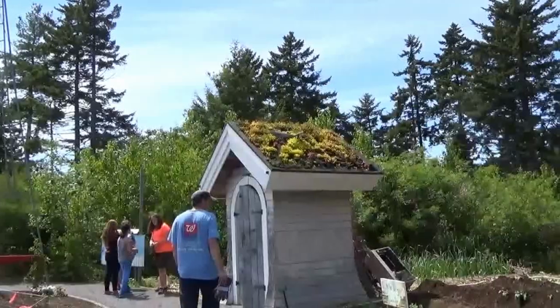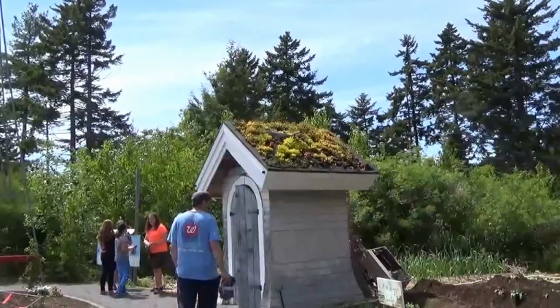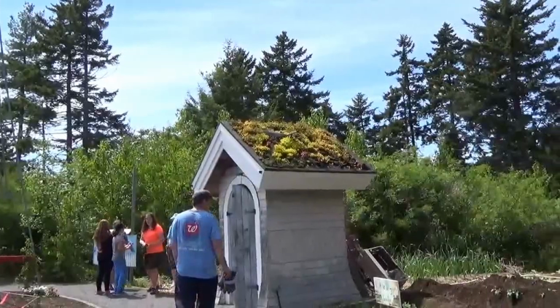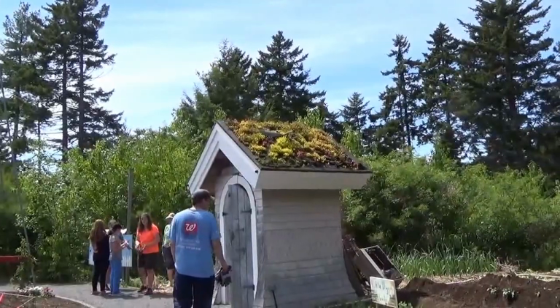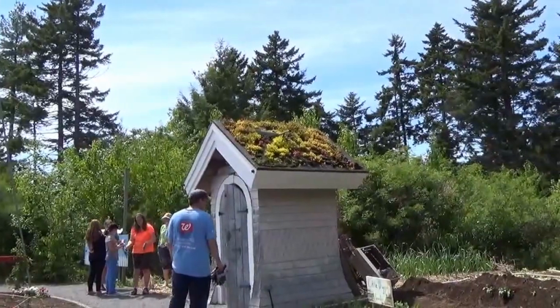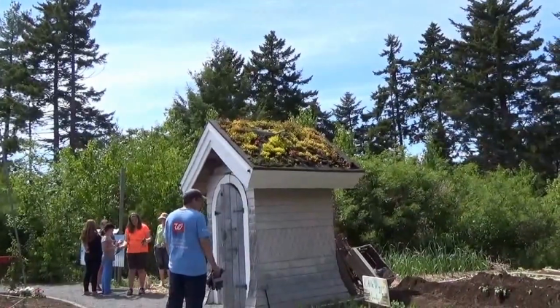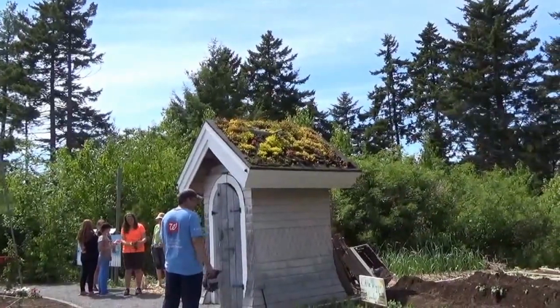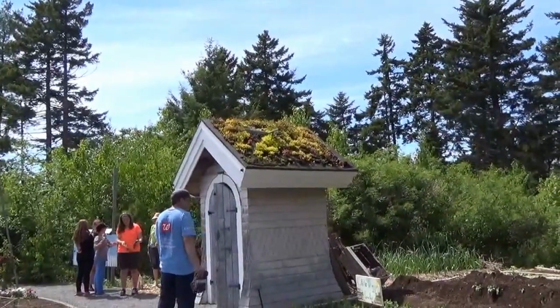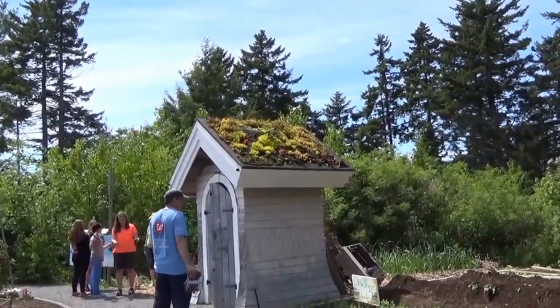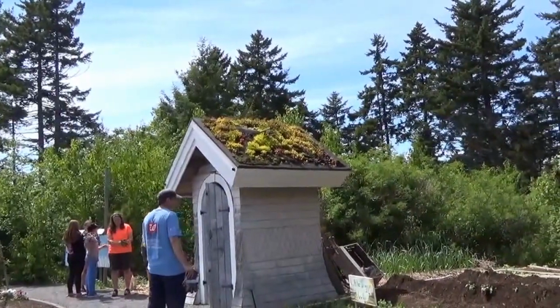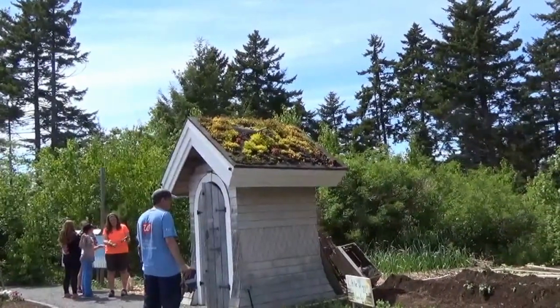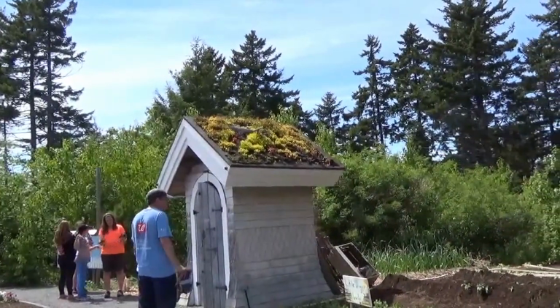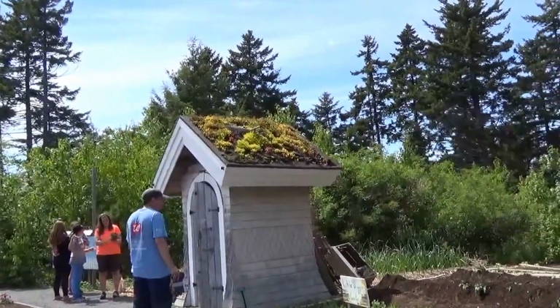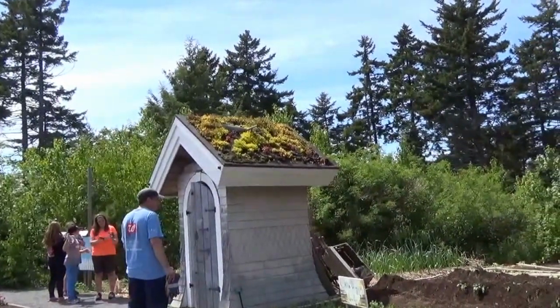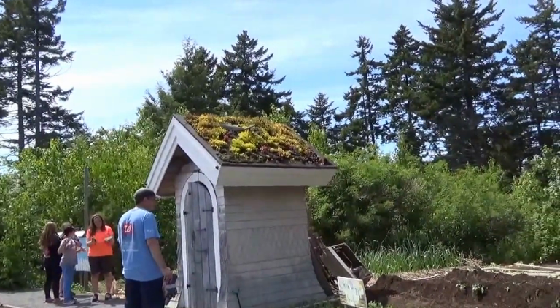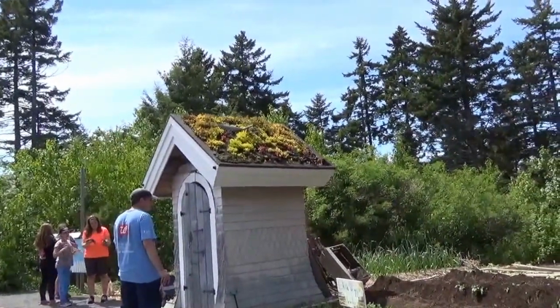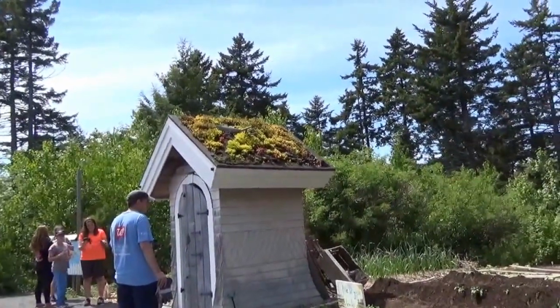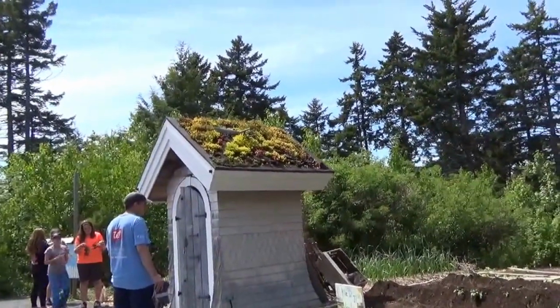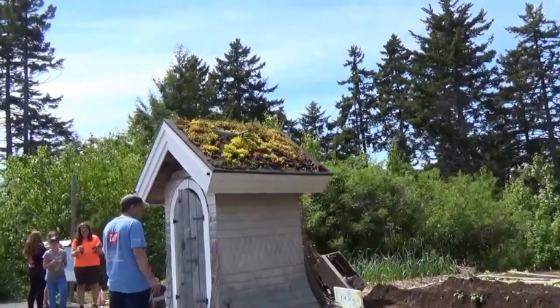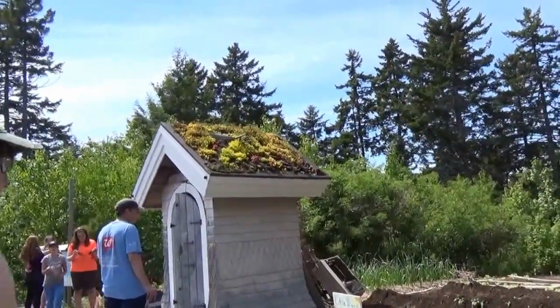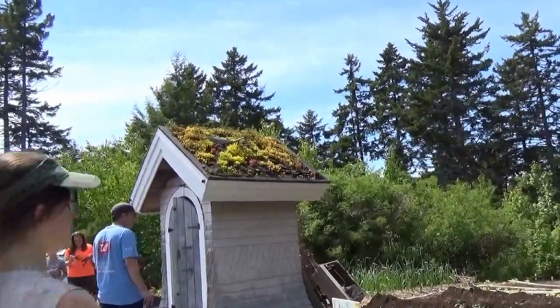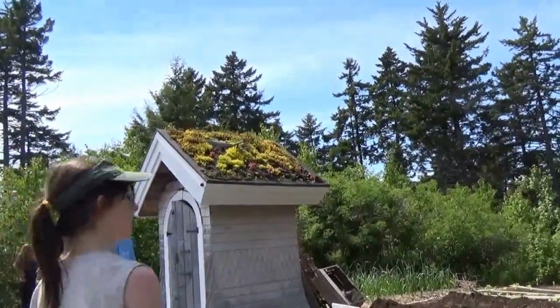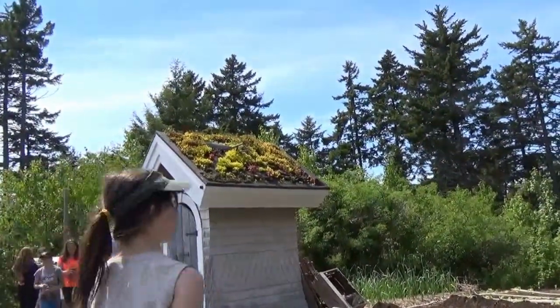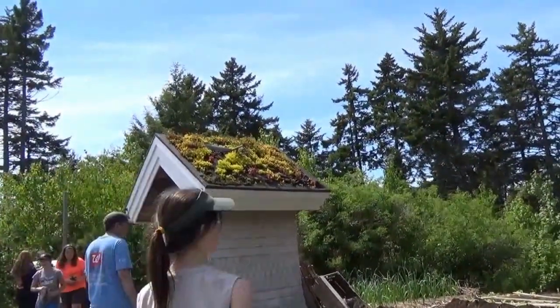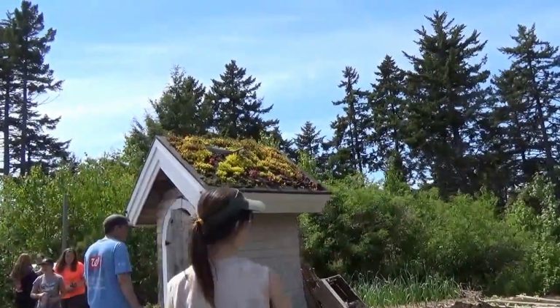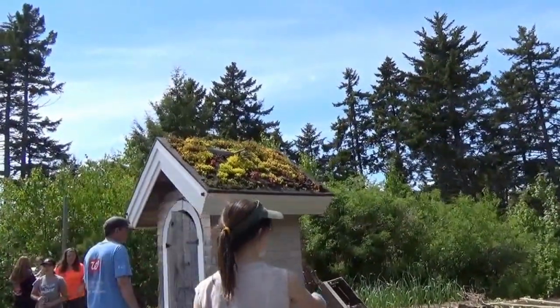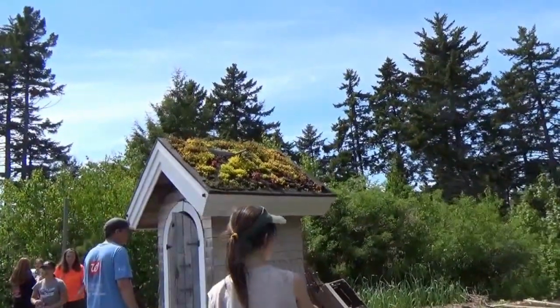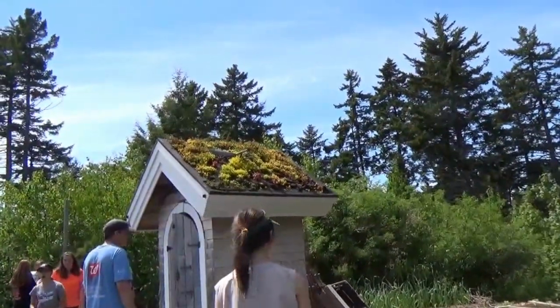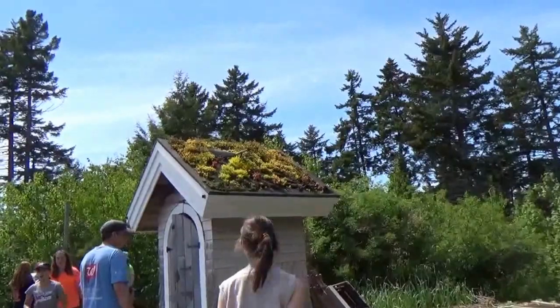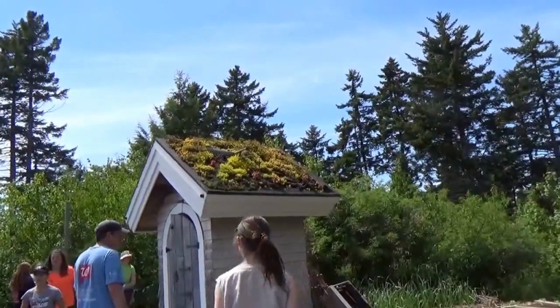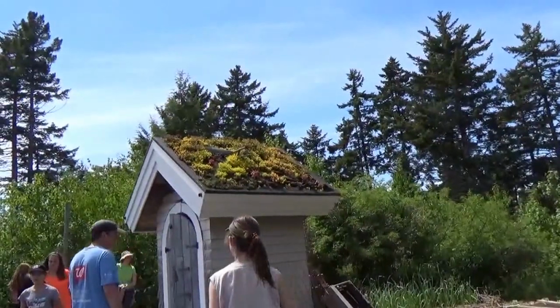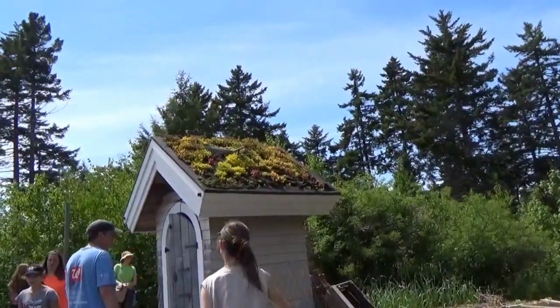Look at that rooftop. What do we got in there? Is that supposed to be a cricket up there?